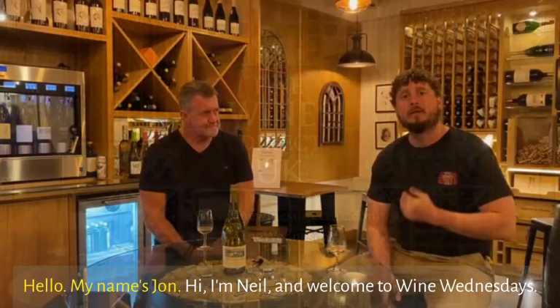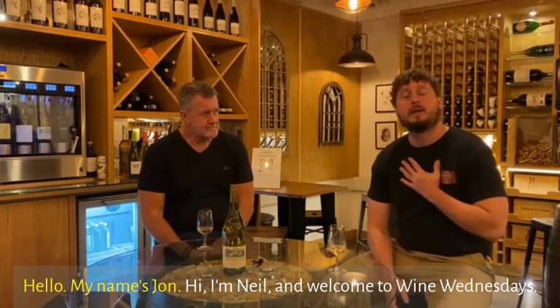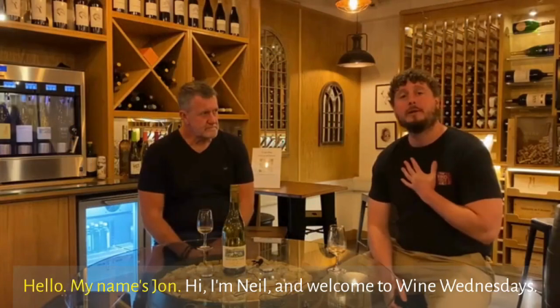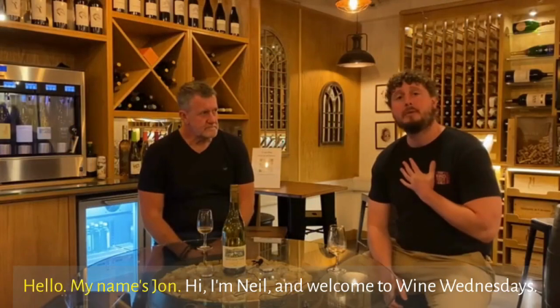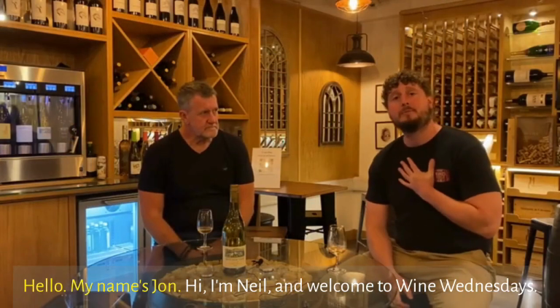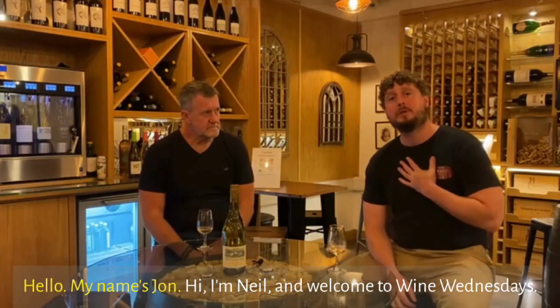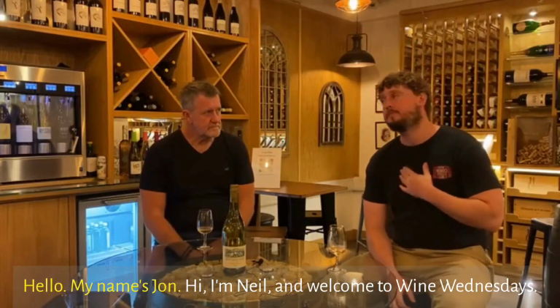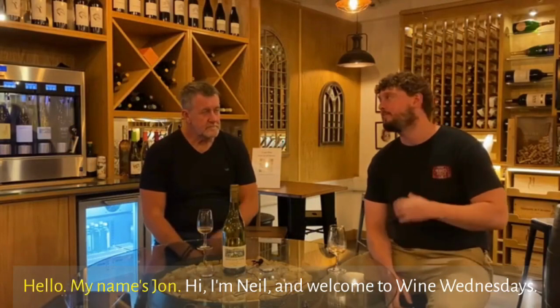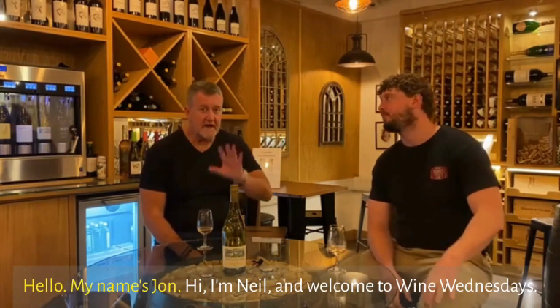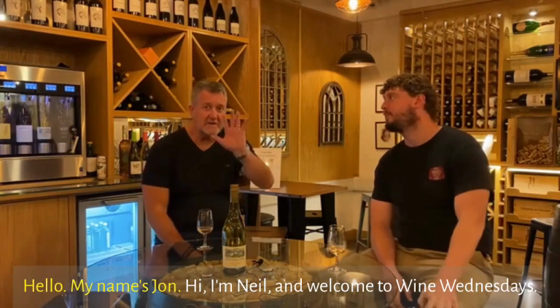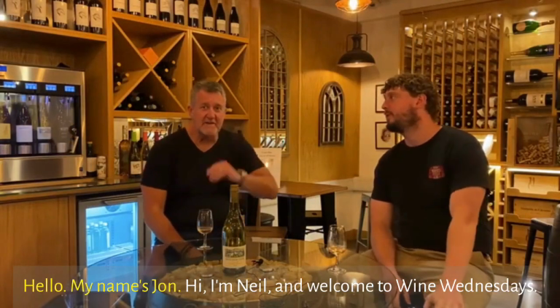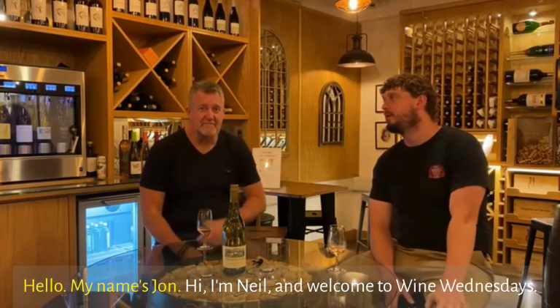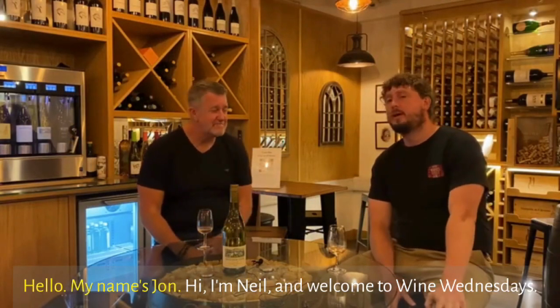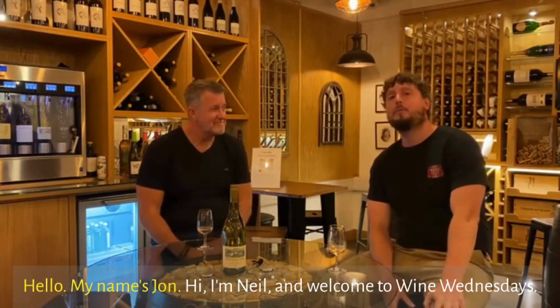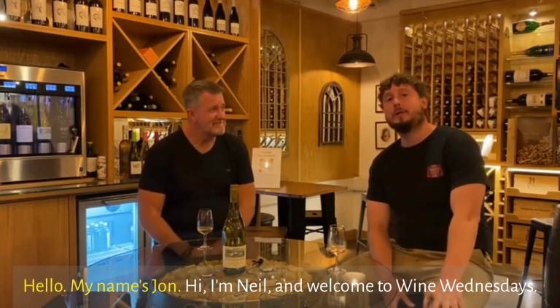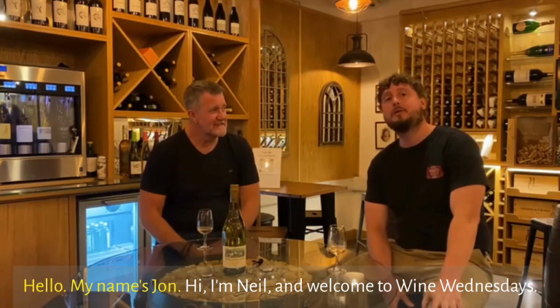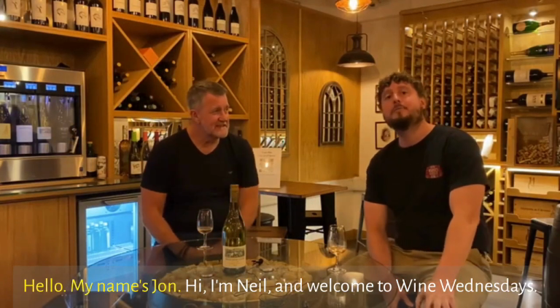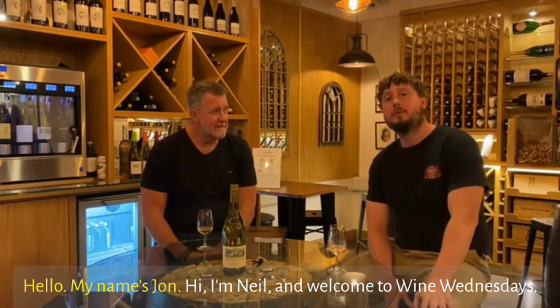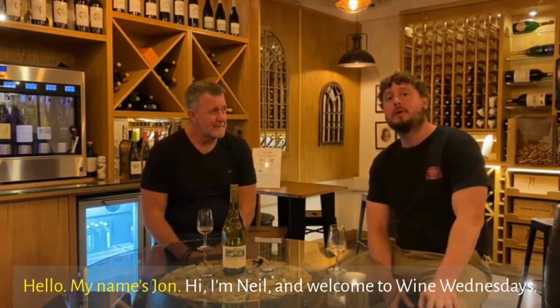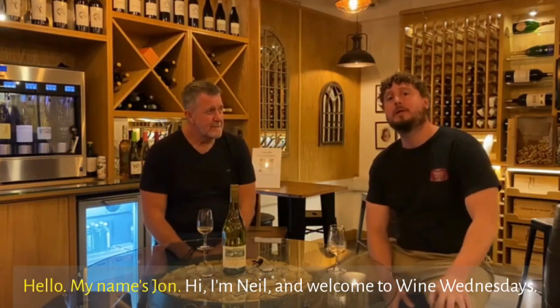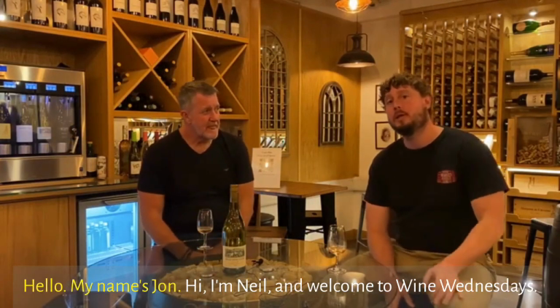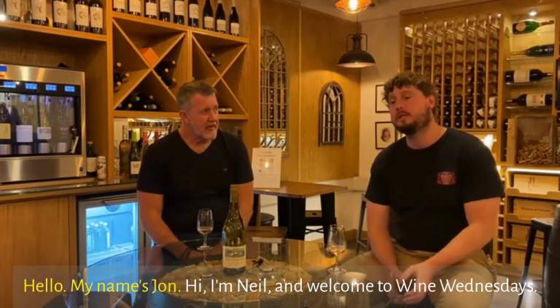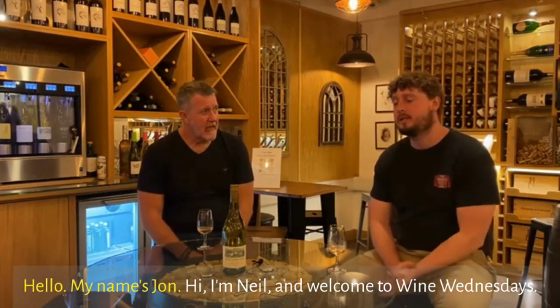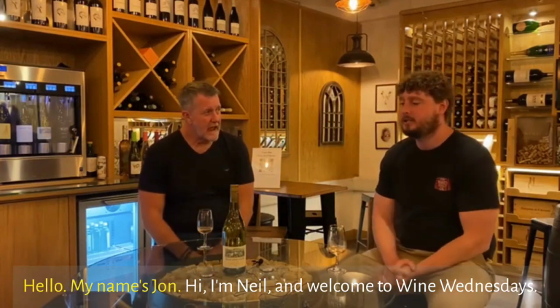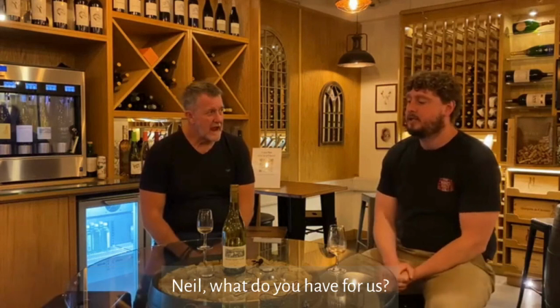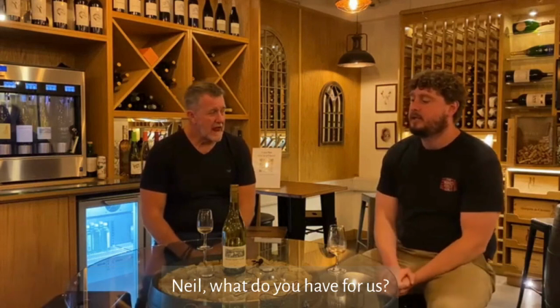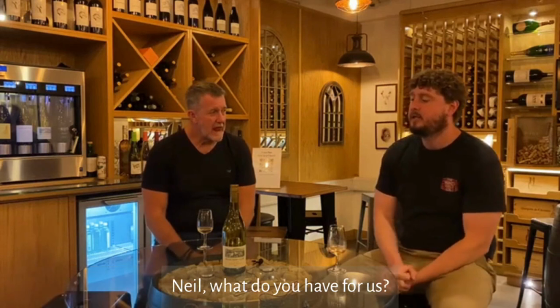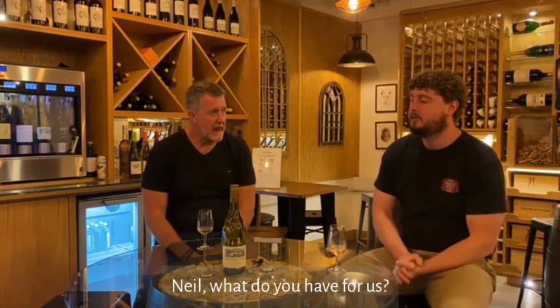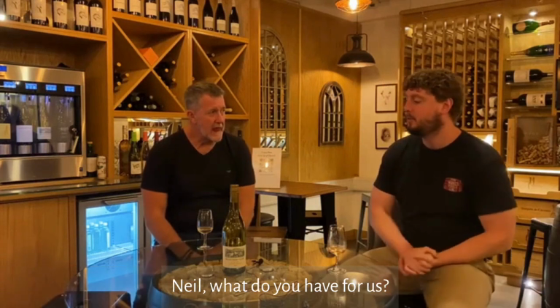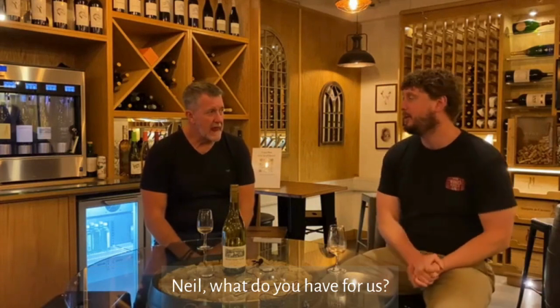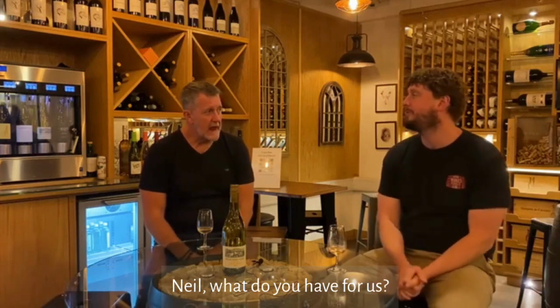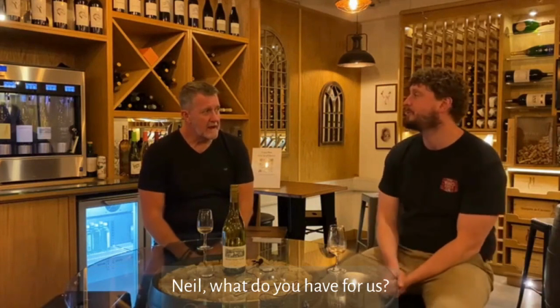Hello, my name's John. Hi, I'm Neil and welcome to Wine Wednesdays. Neil, what do you have for us?